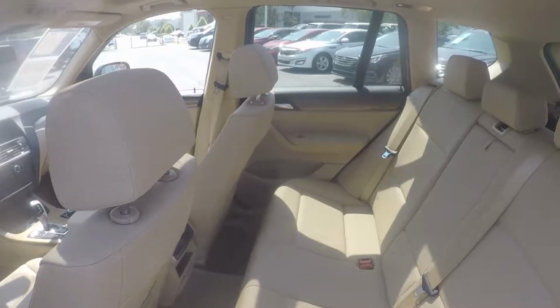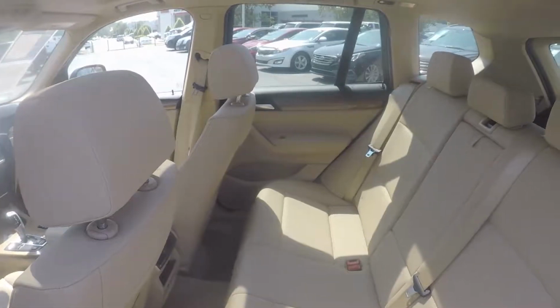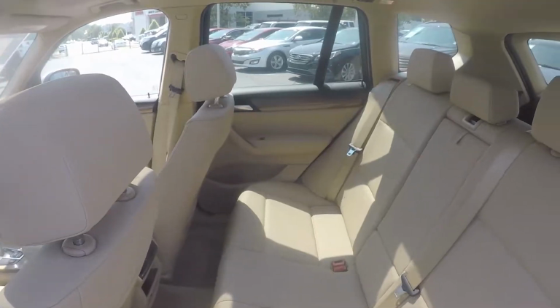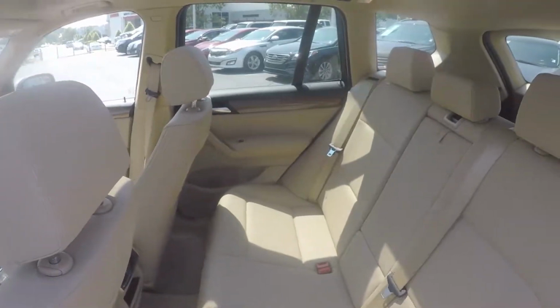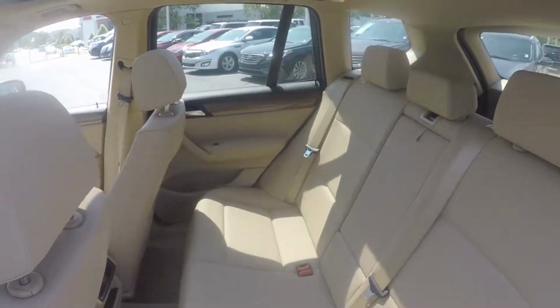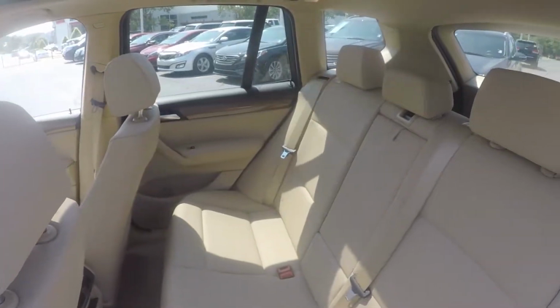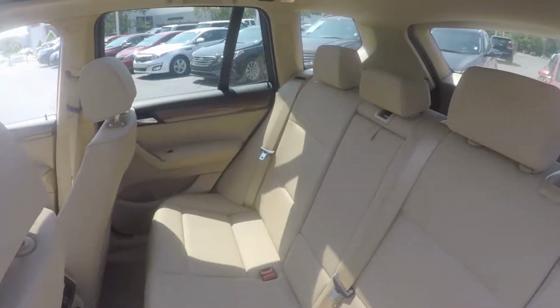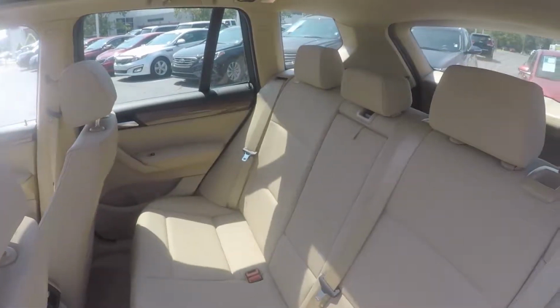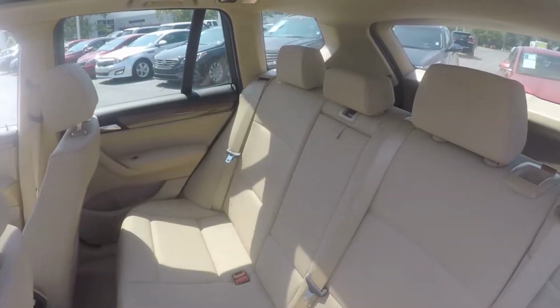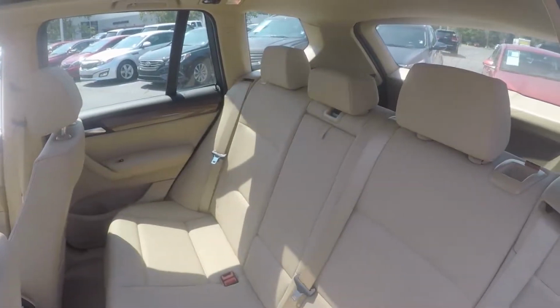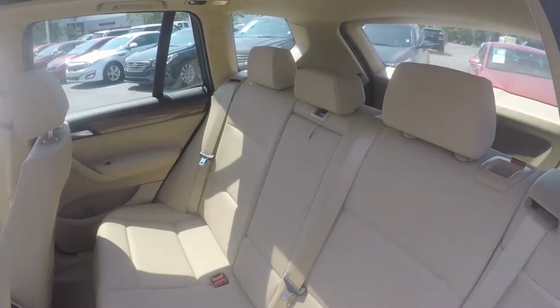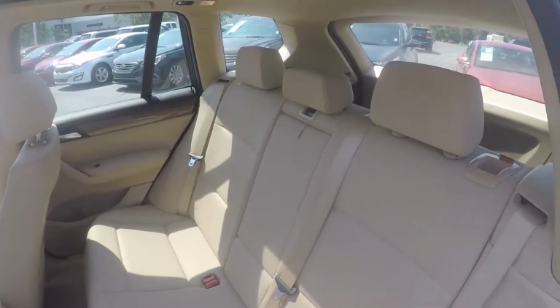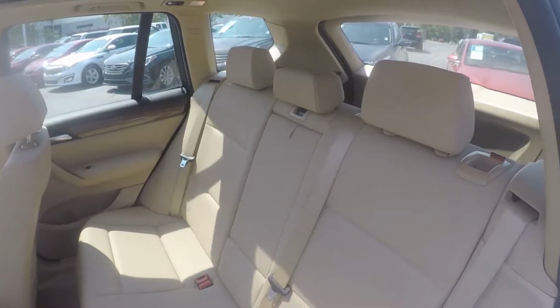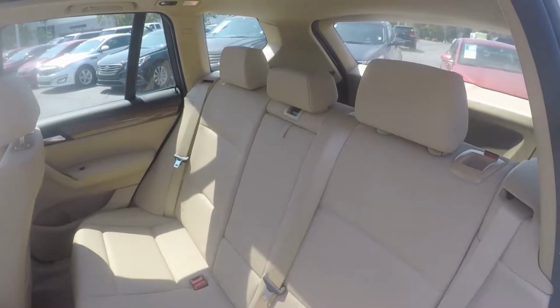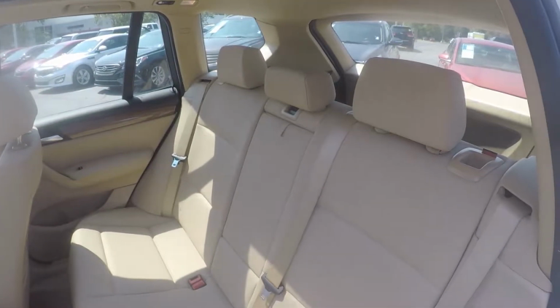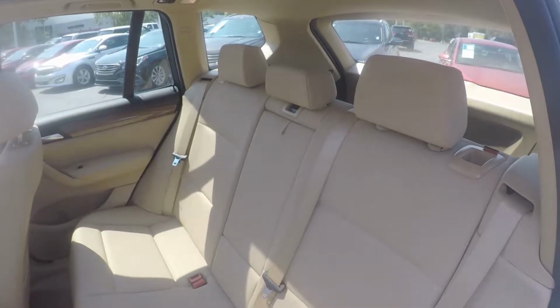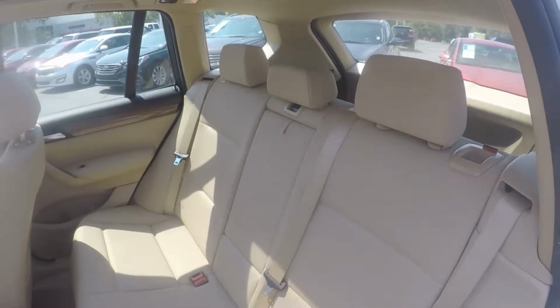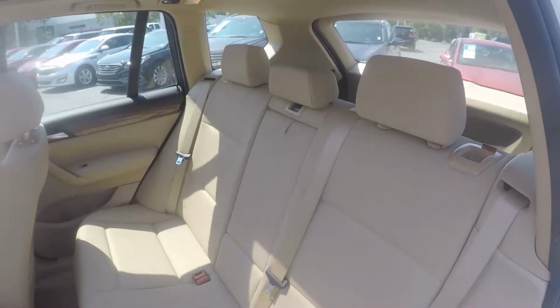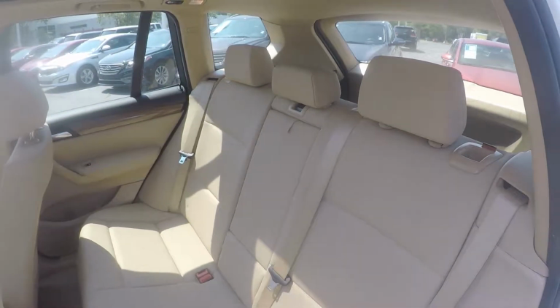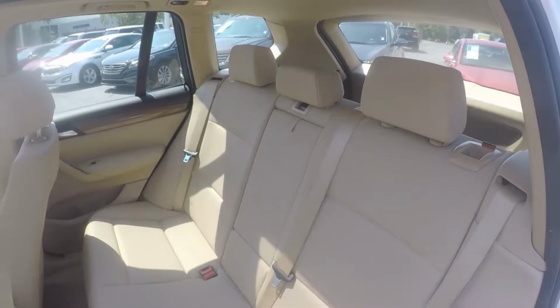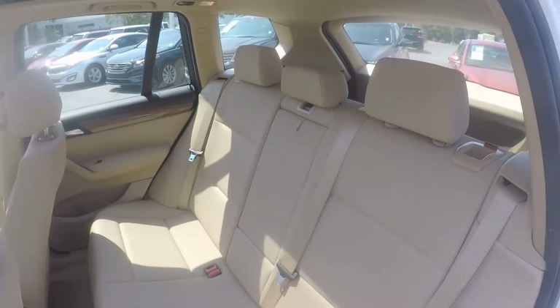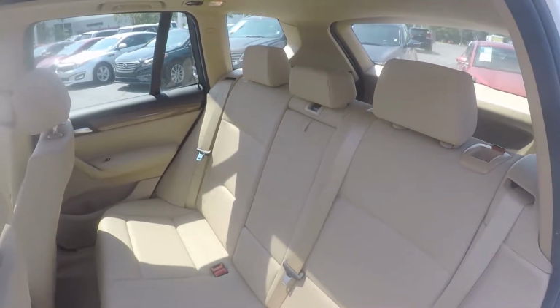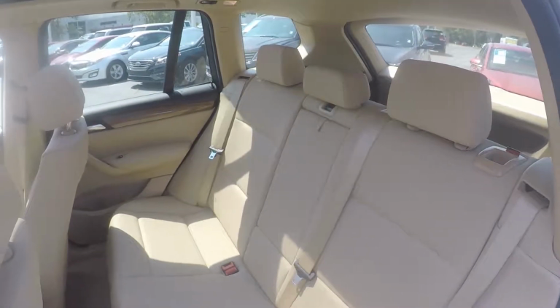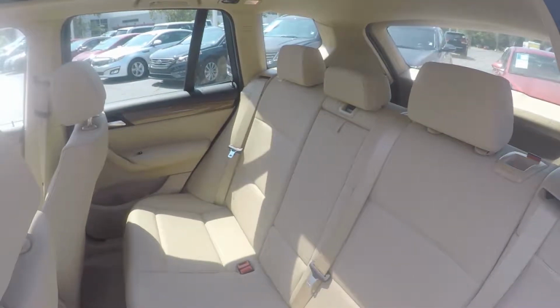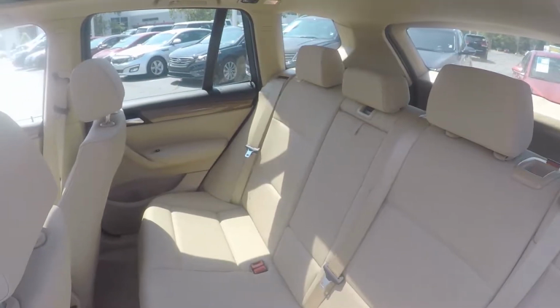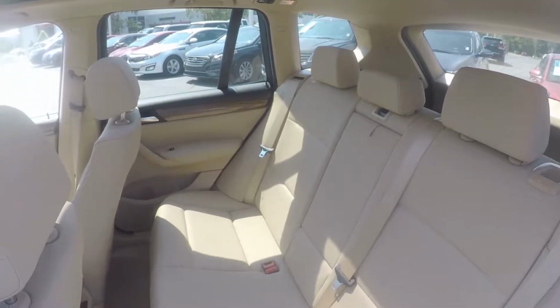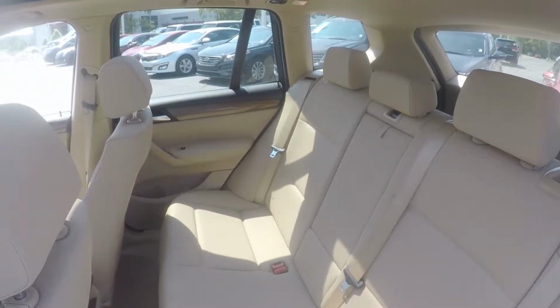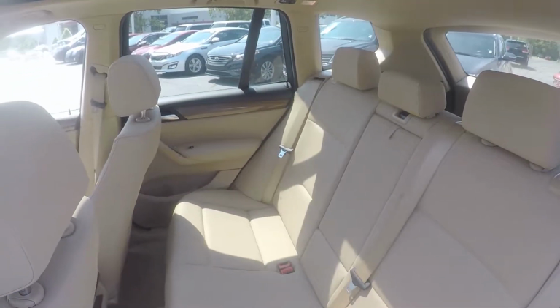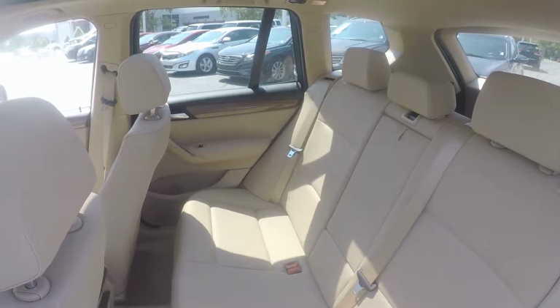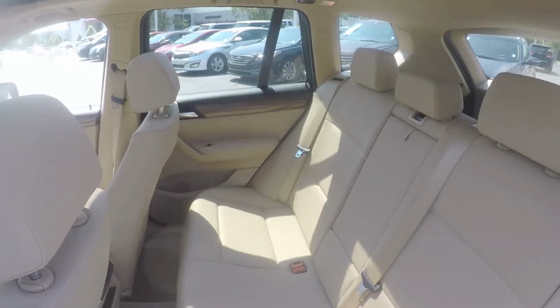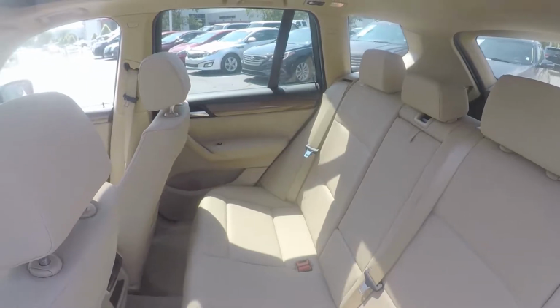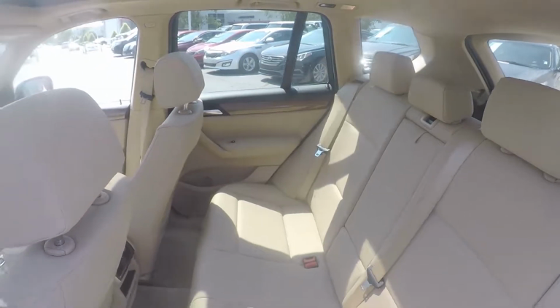Look in the back seat now. We do have a nice leather seating surface, very well kept and managed throughout the vehicle.